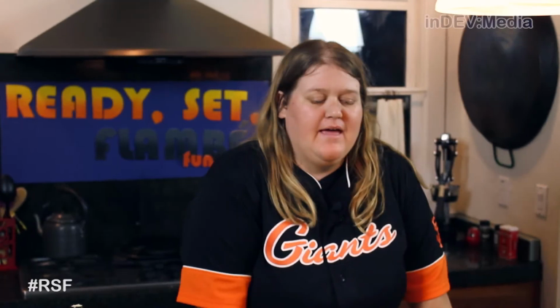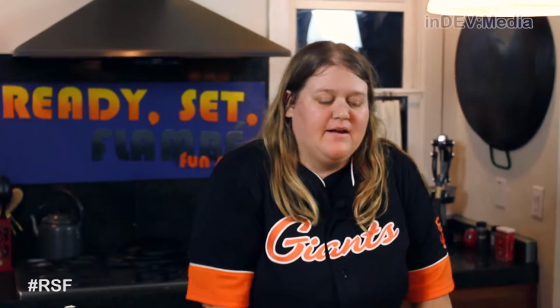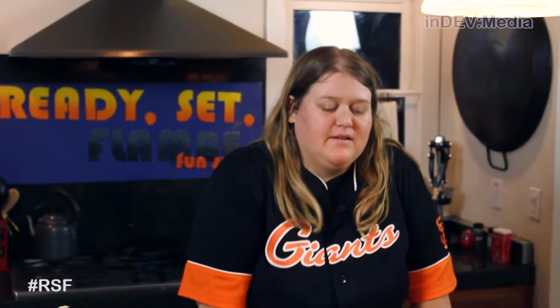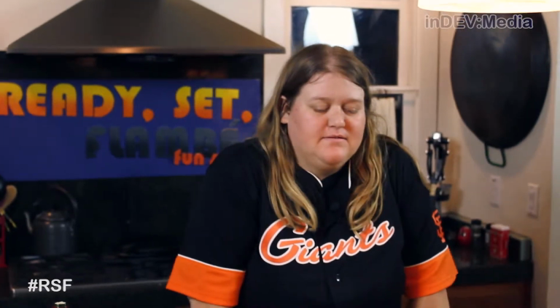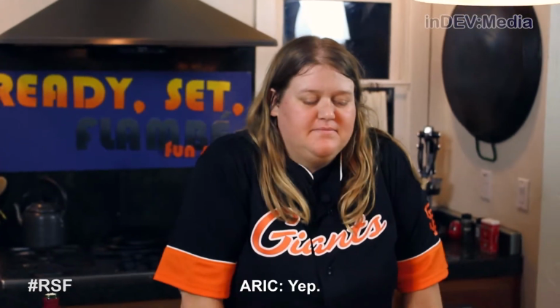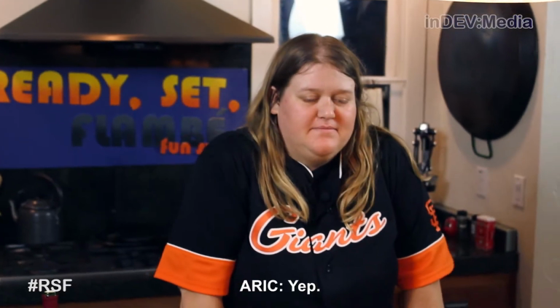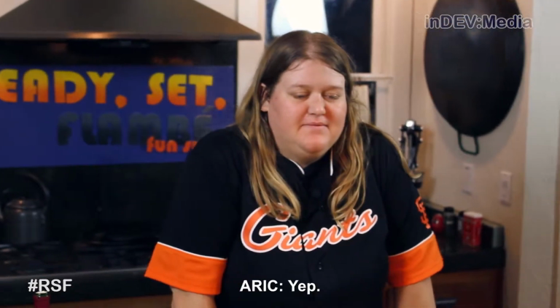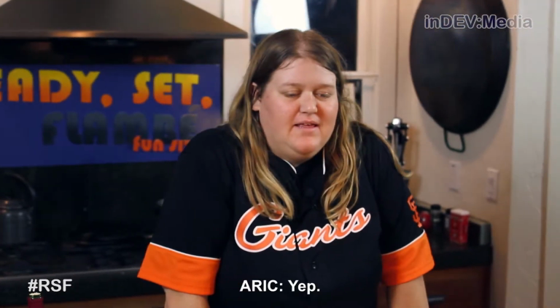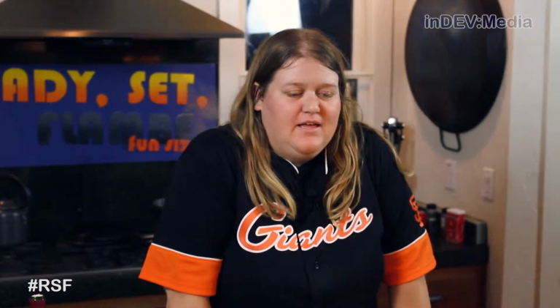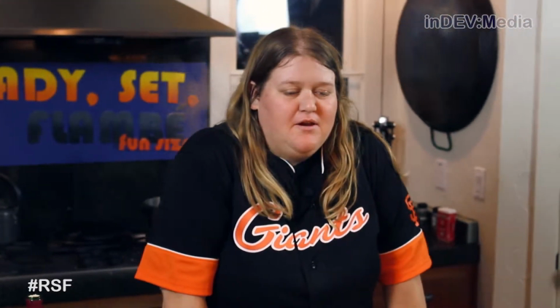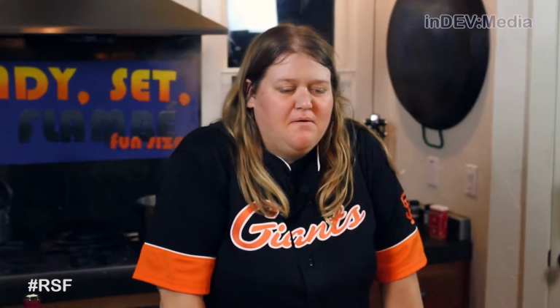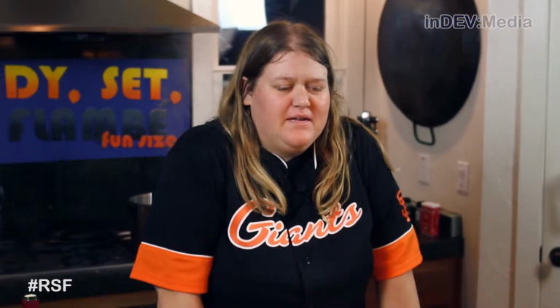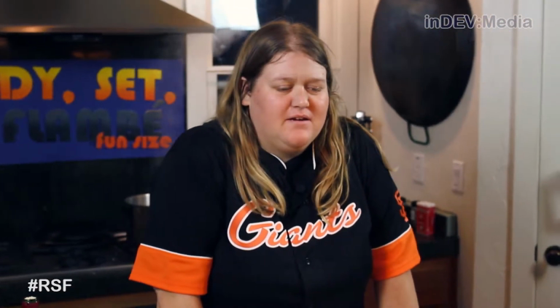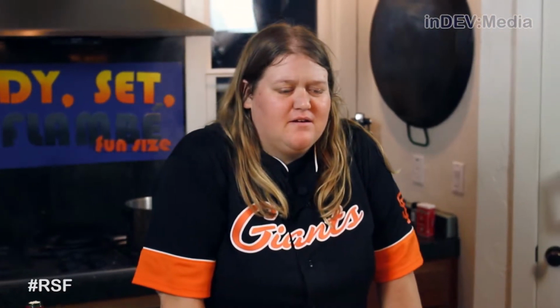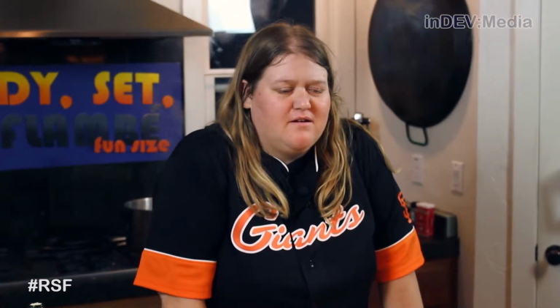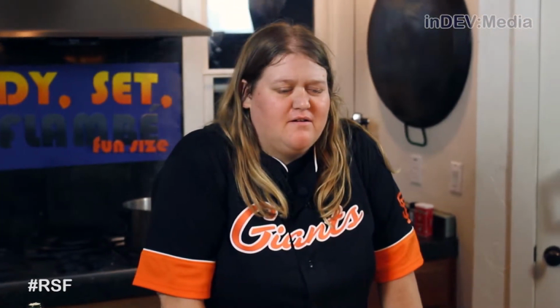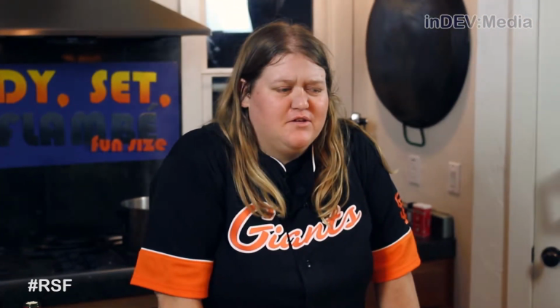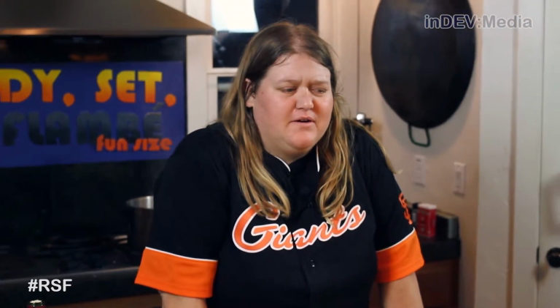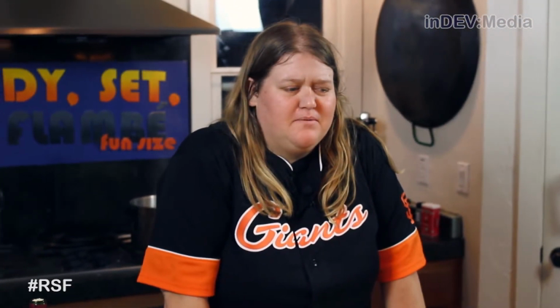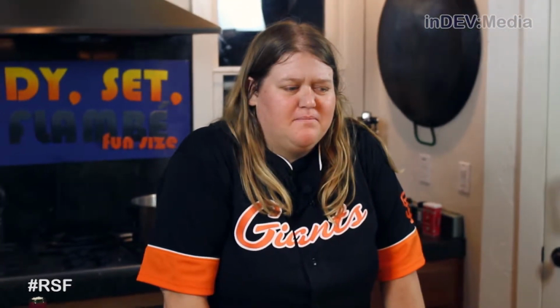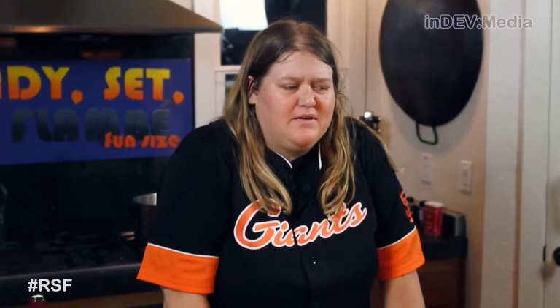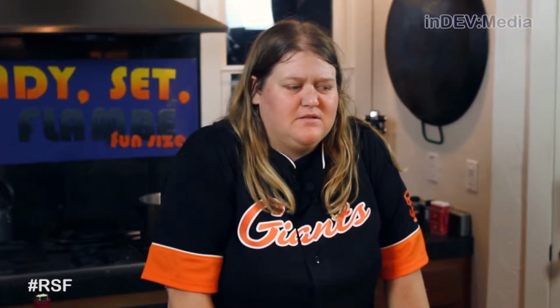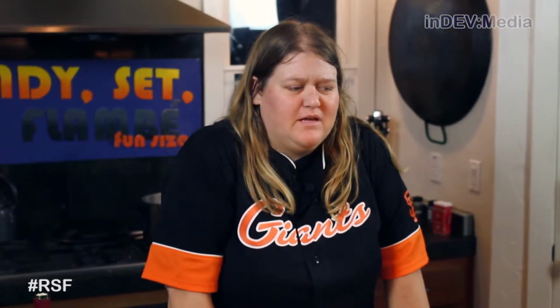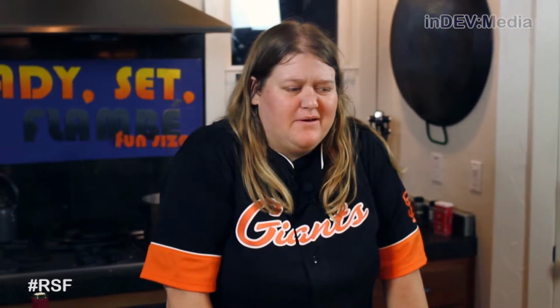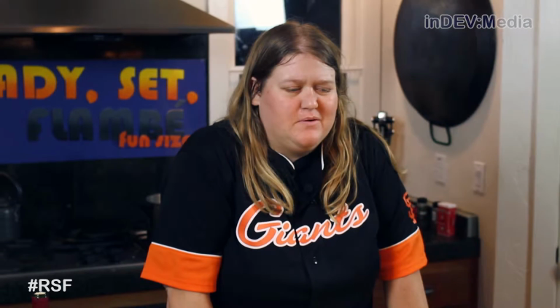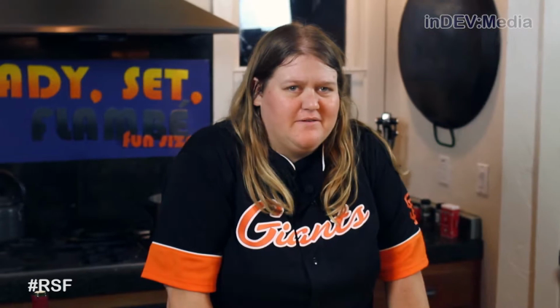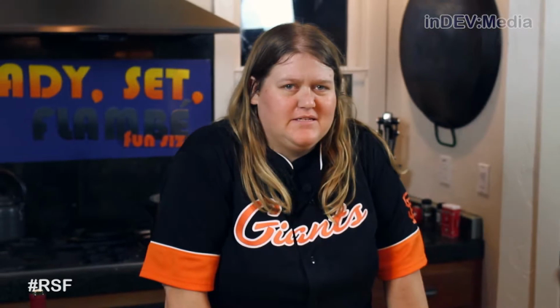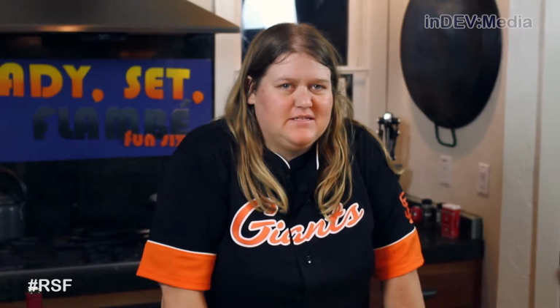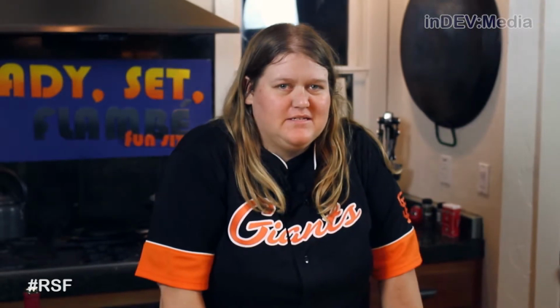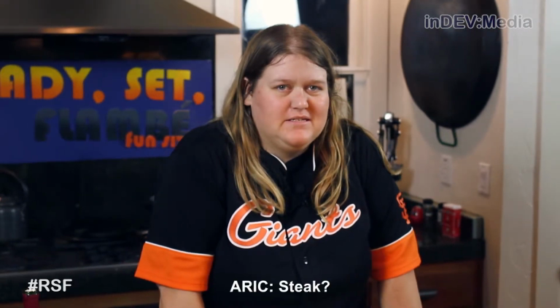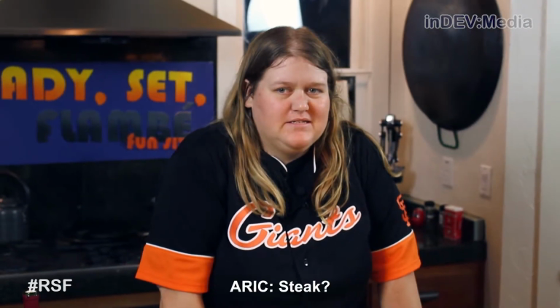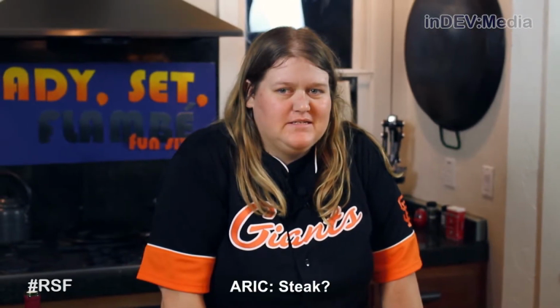Hey Eric. Yep. You know what we didn't cook on the grill because it was like way too obvious? Steak.